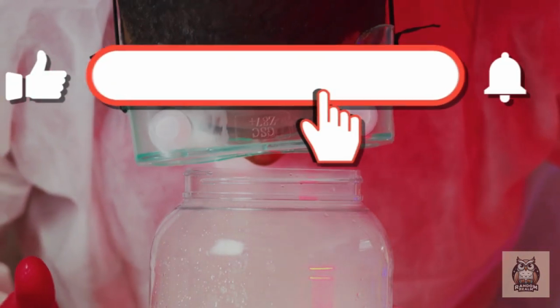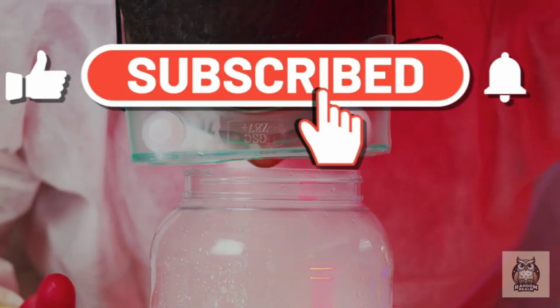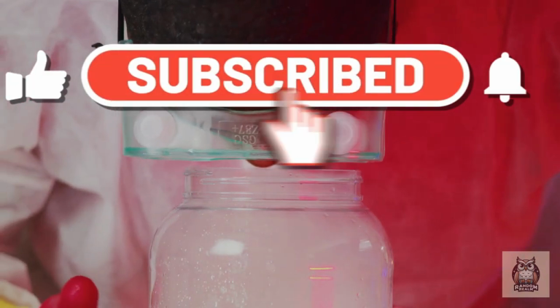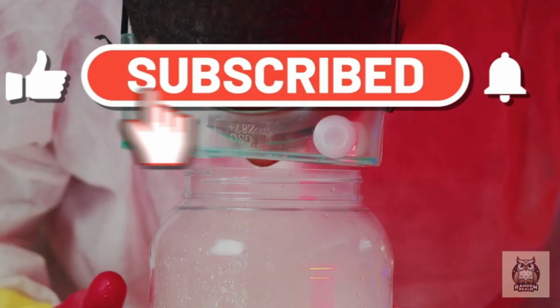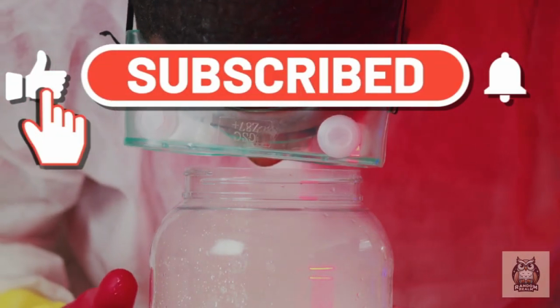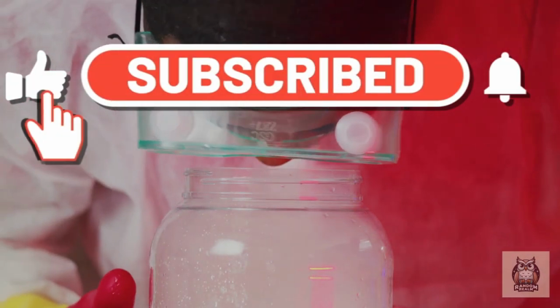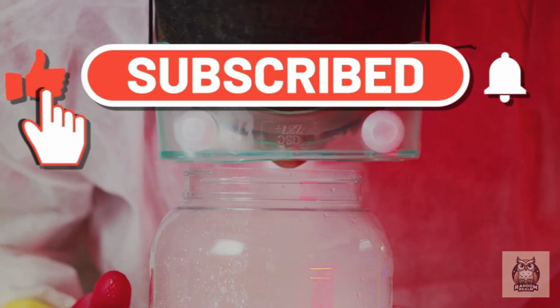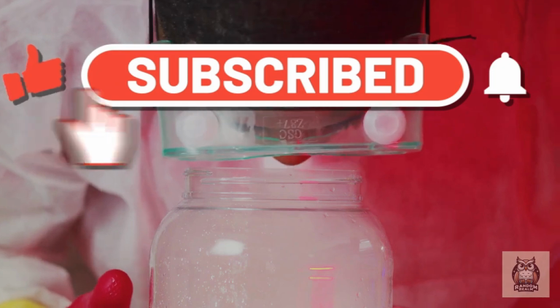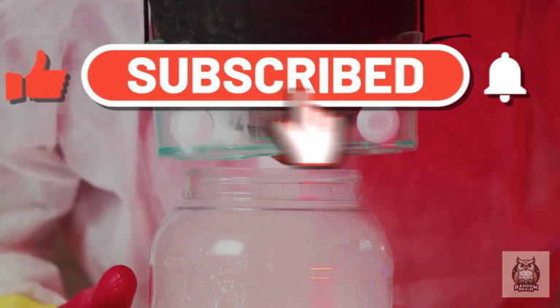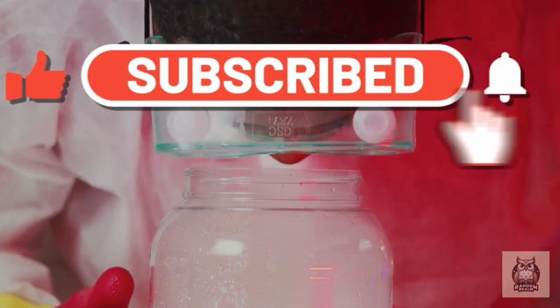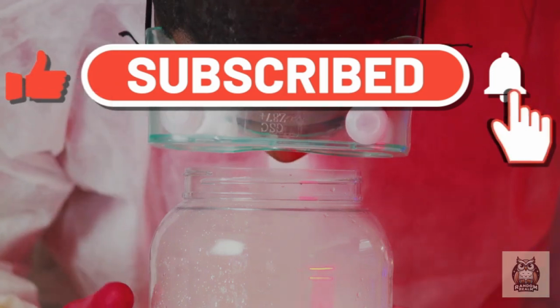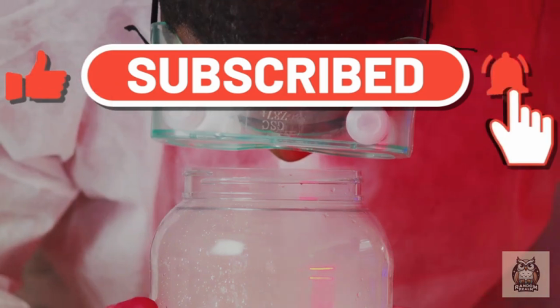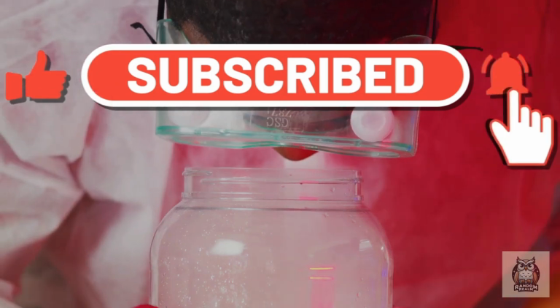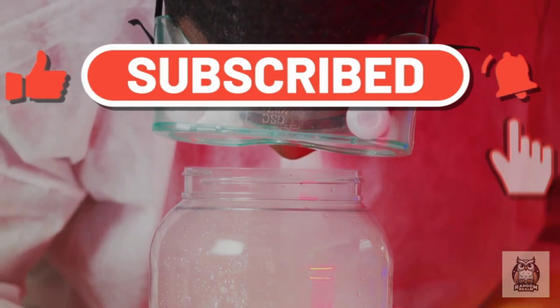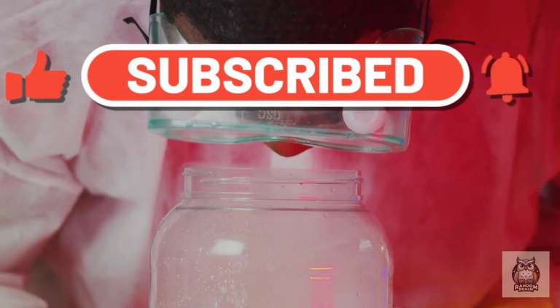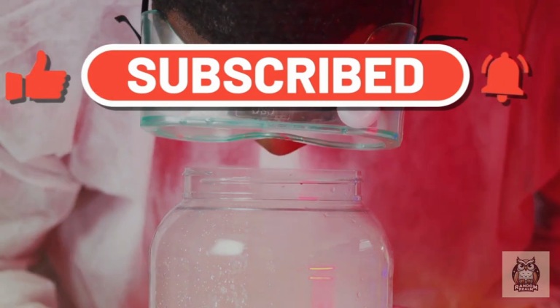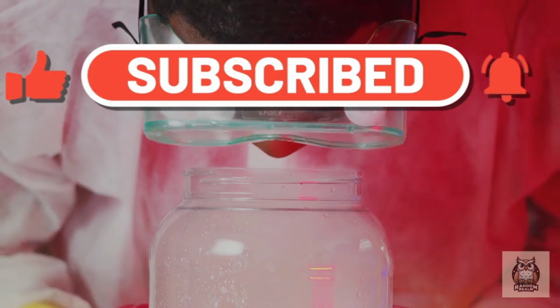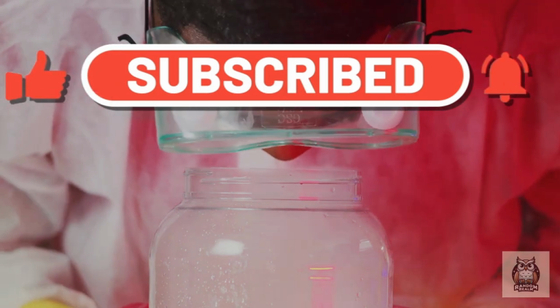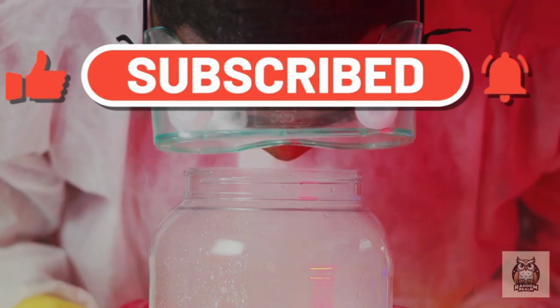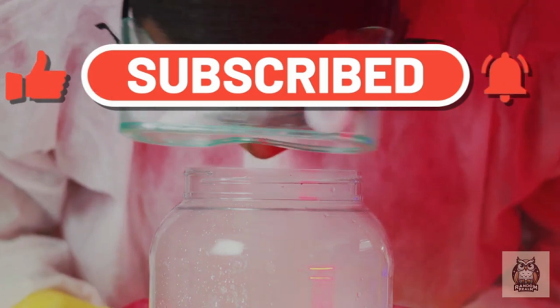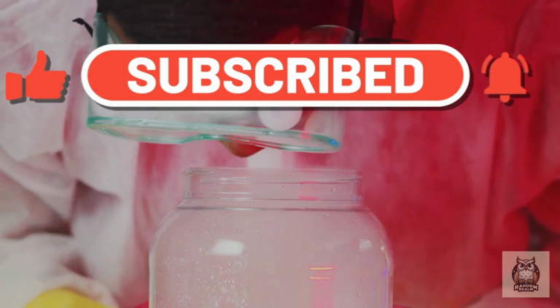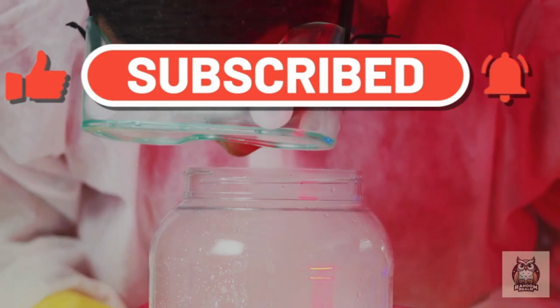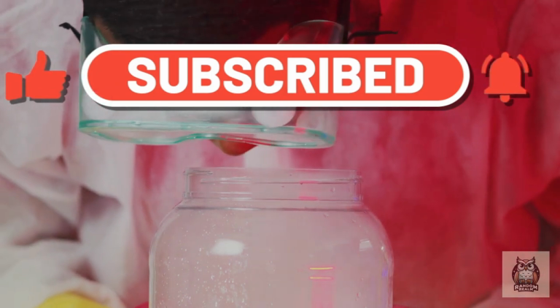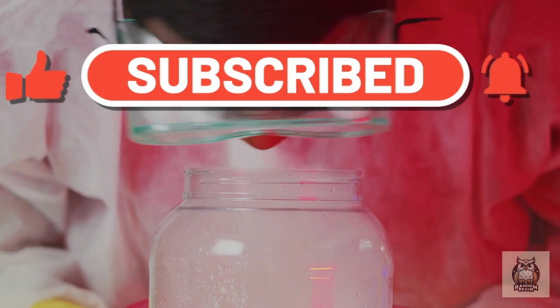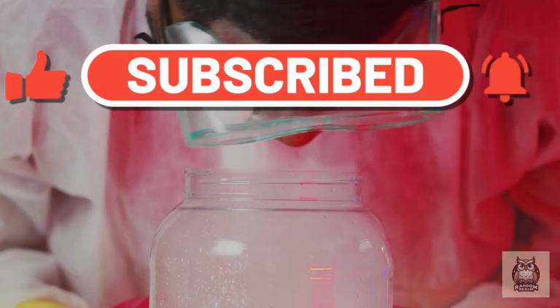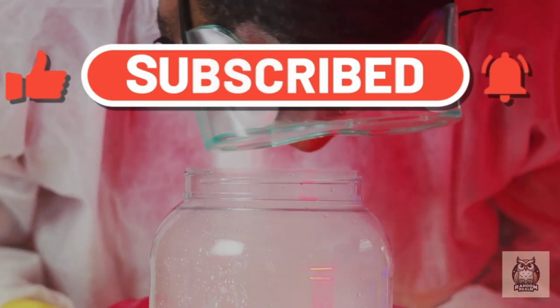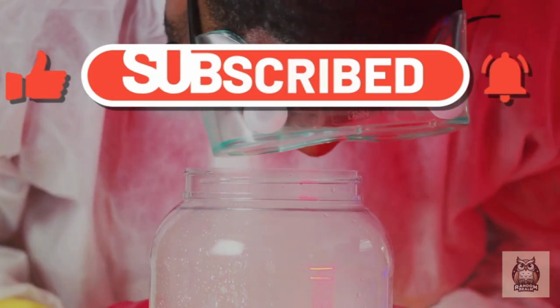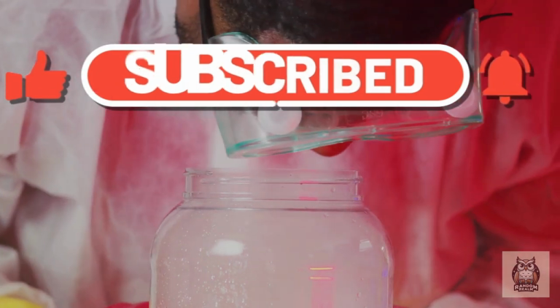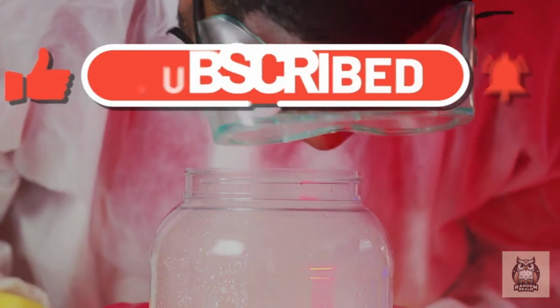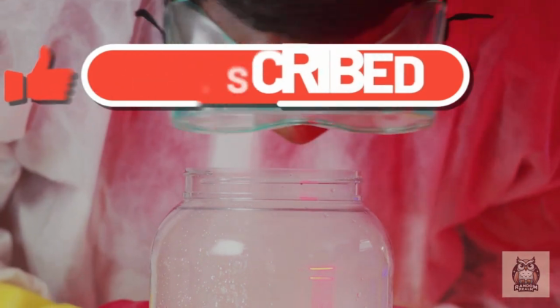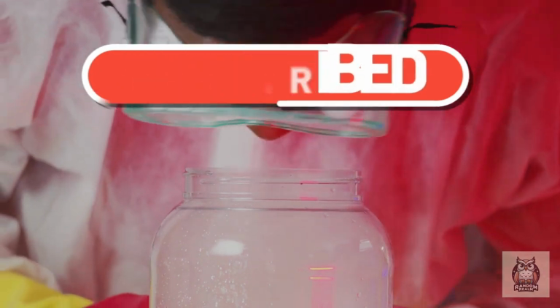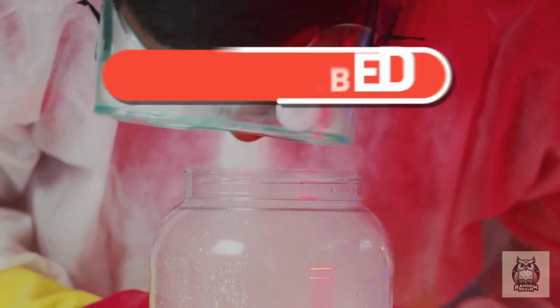If you enjoyed this video, be sure to like, comment, and subscribe for more content like this.